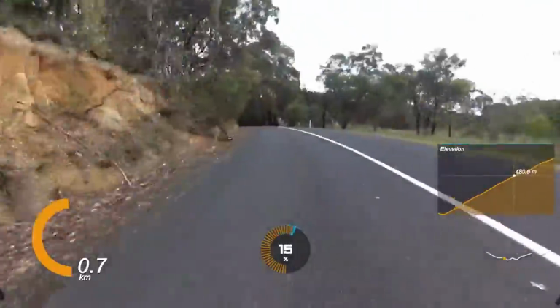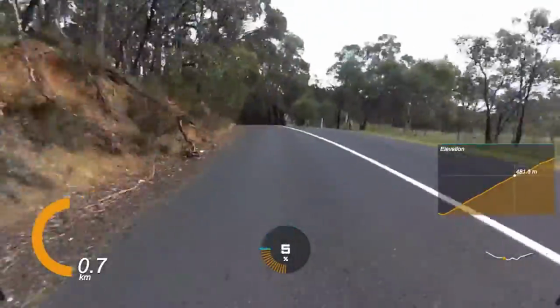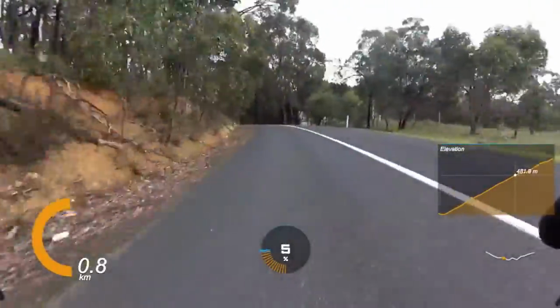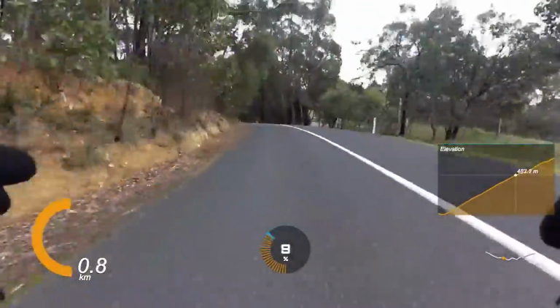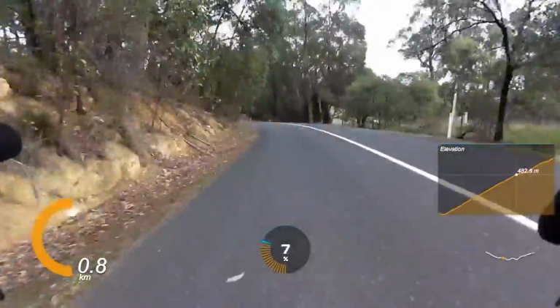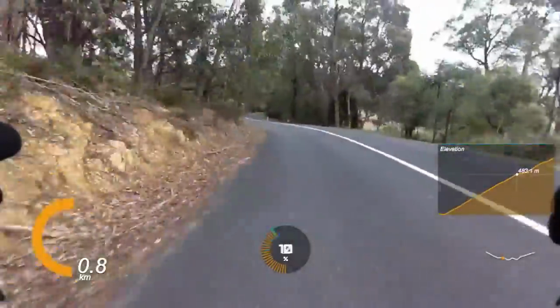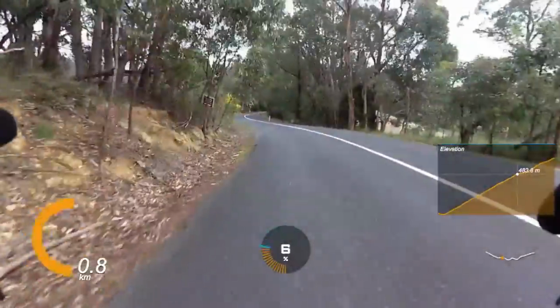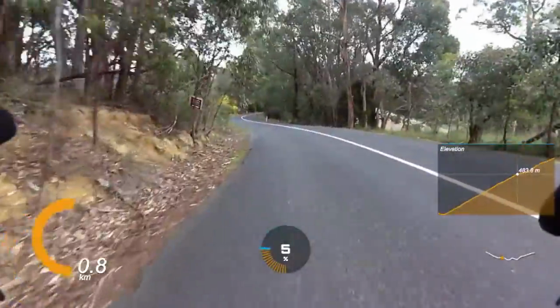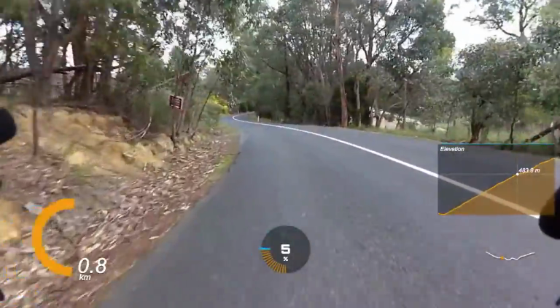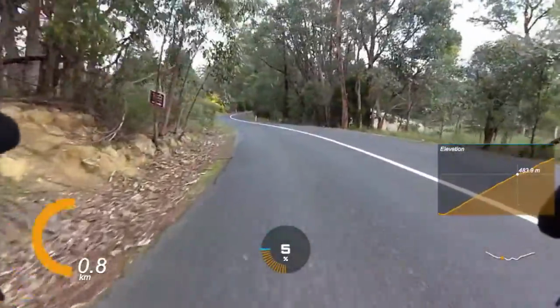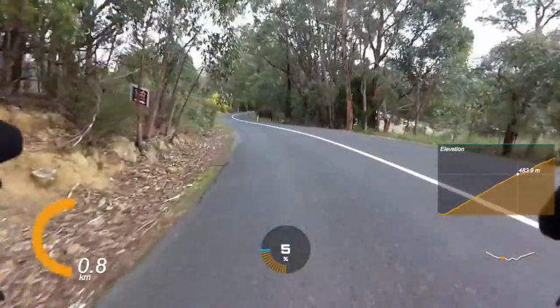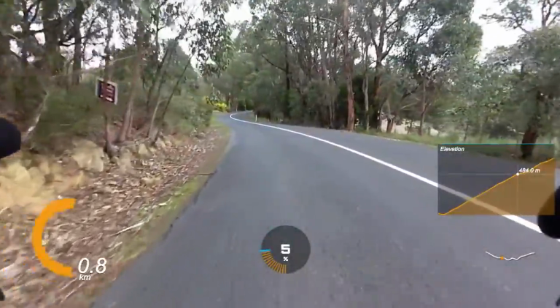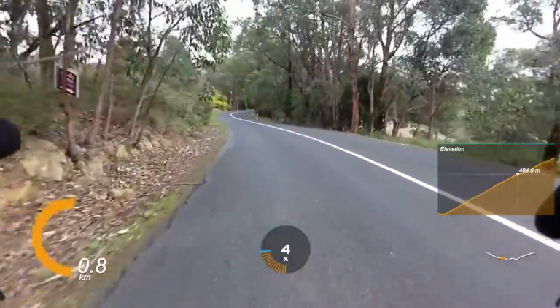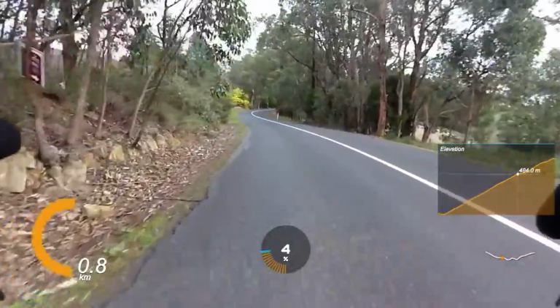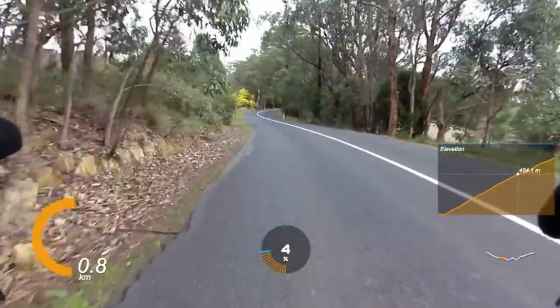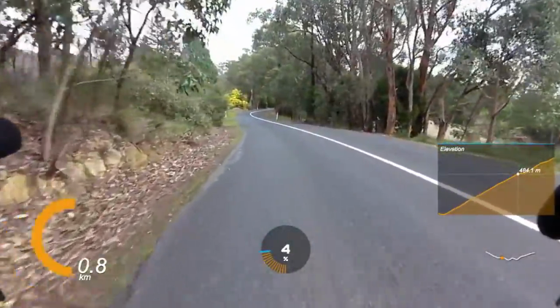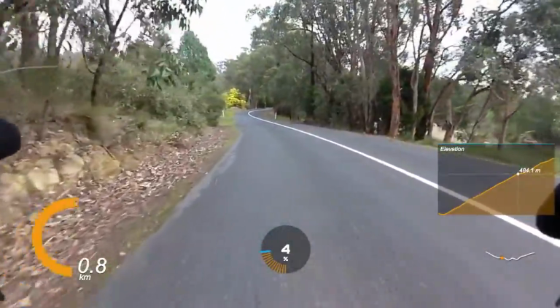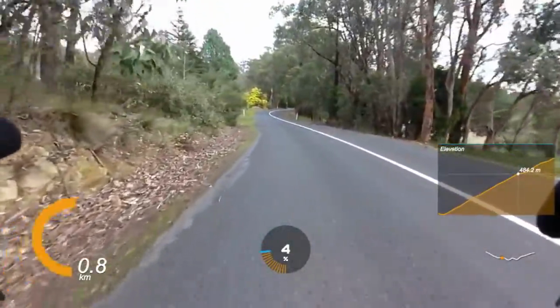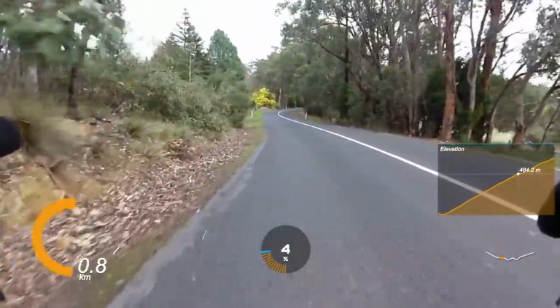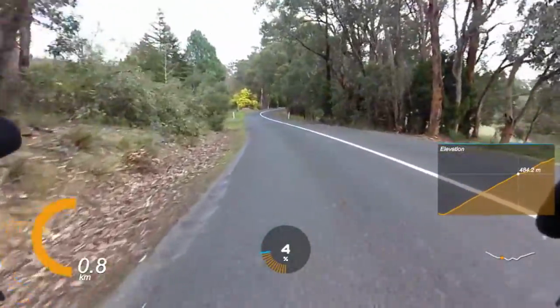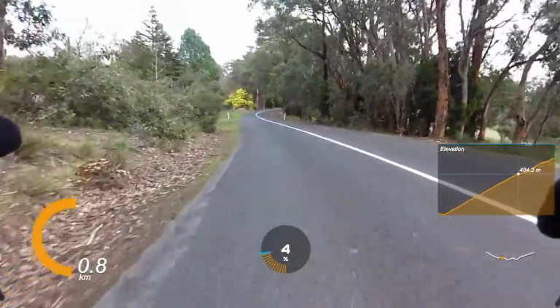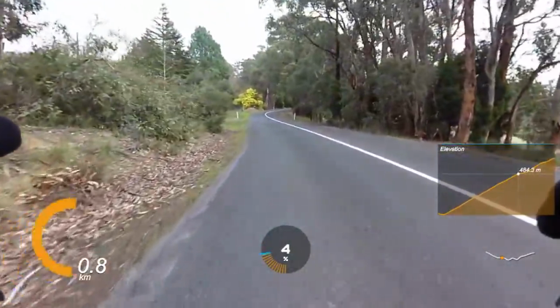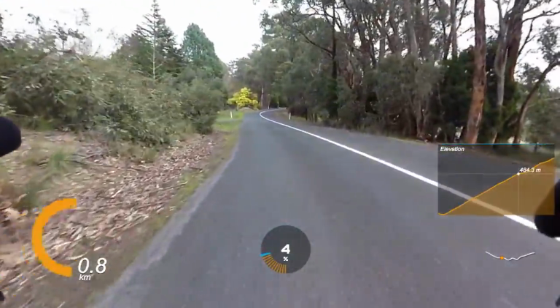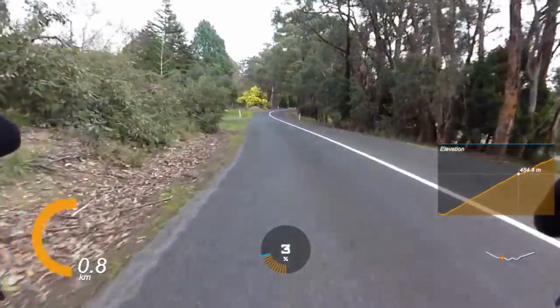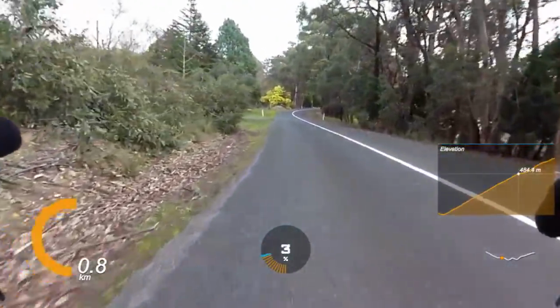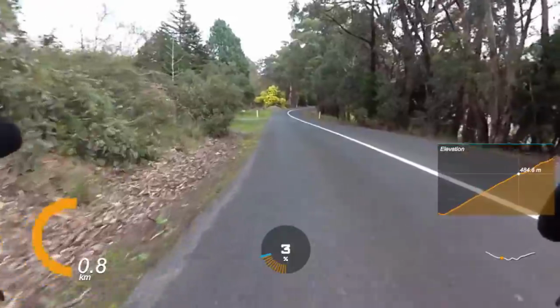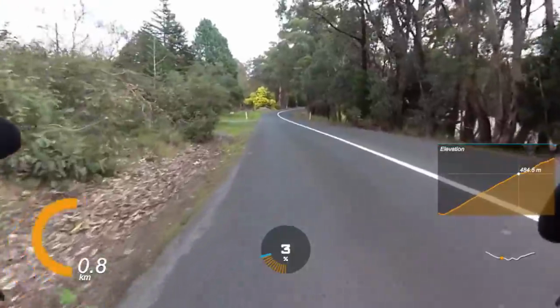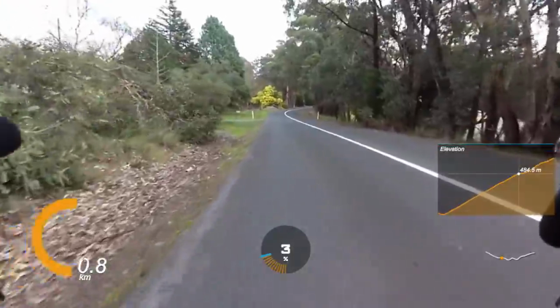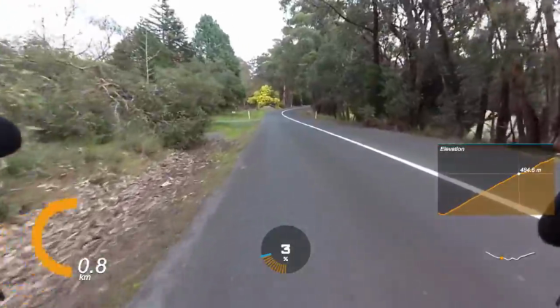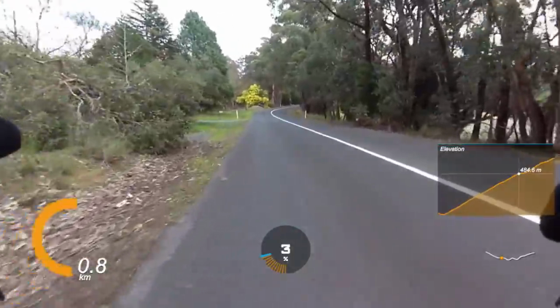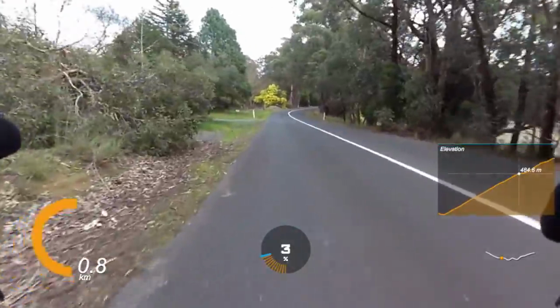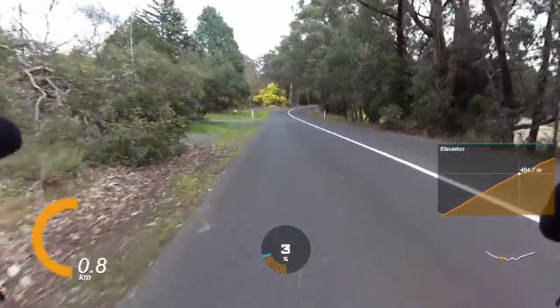Oh and look at that — a recovery gradient! Yay! Oh, it's already finished. Boooo!